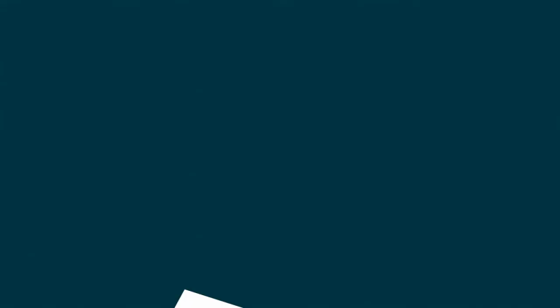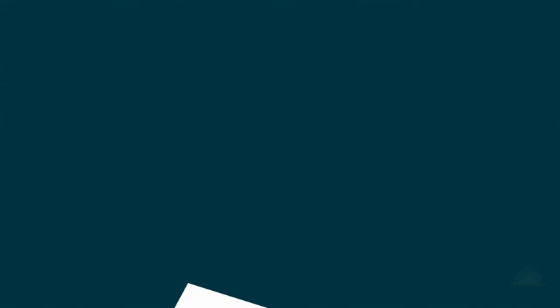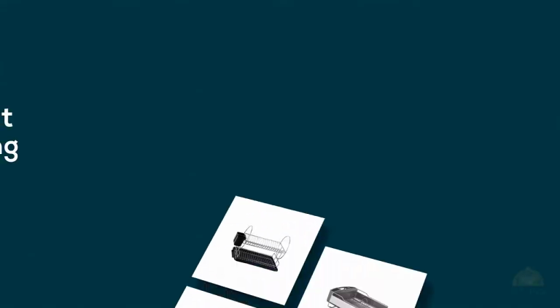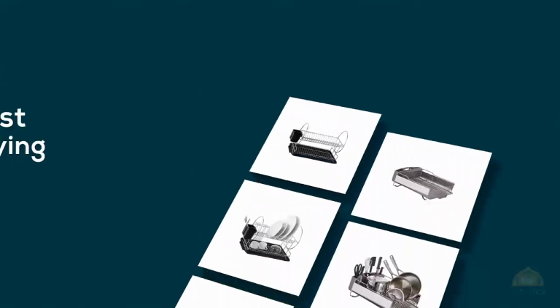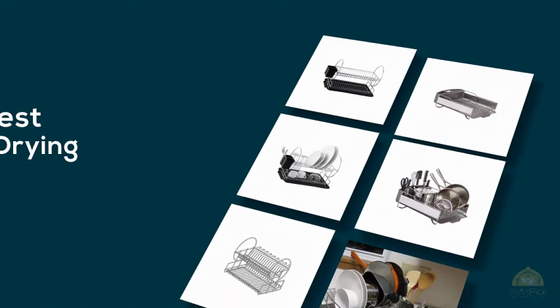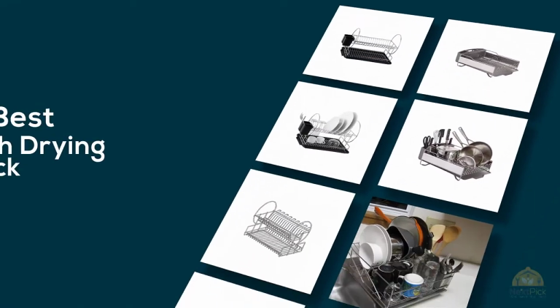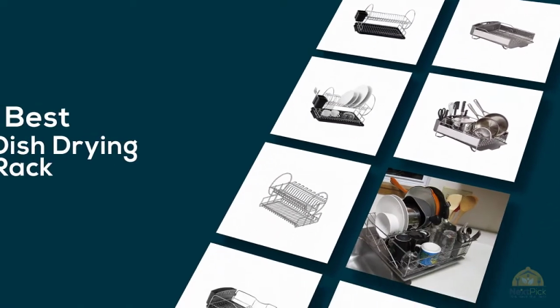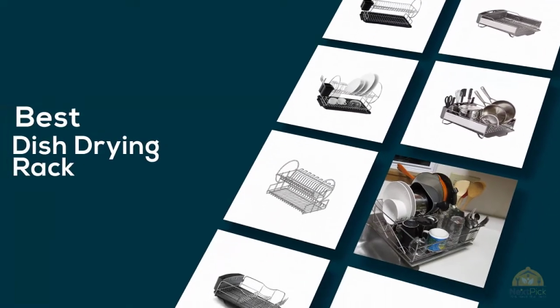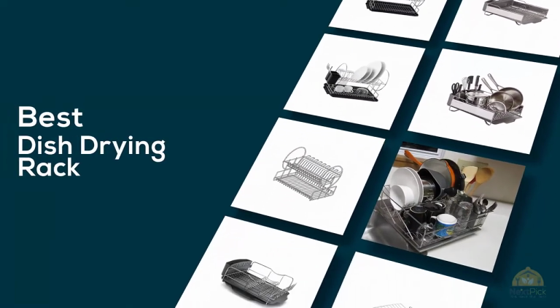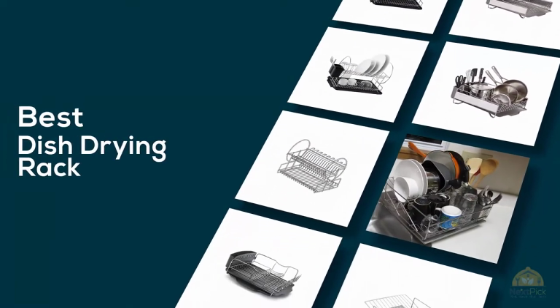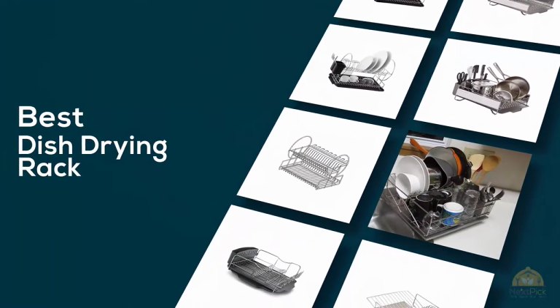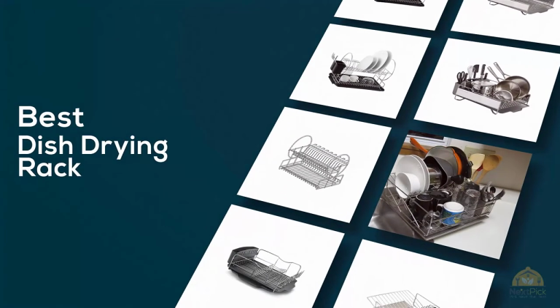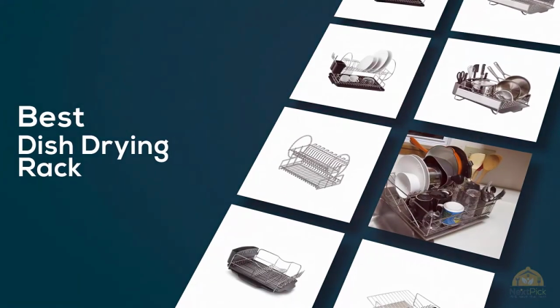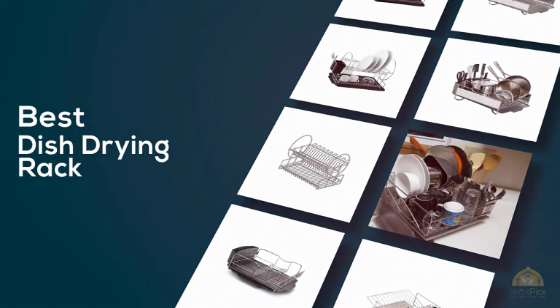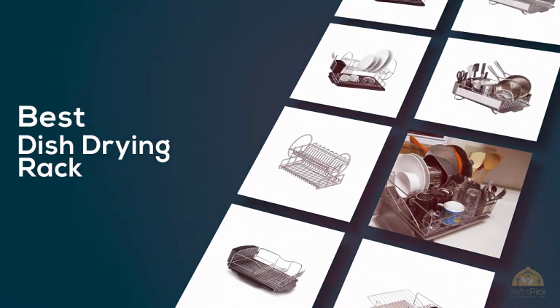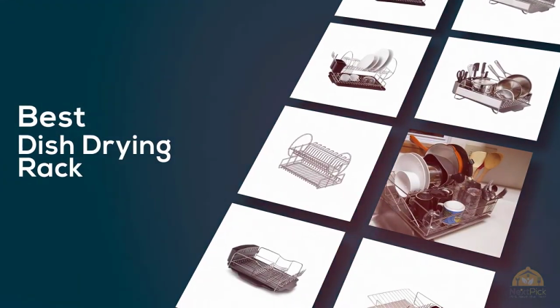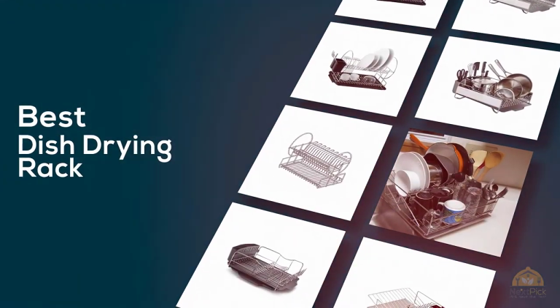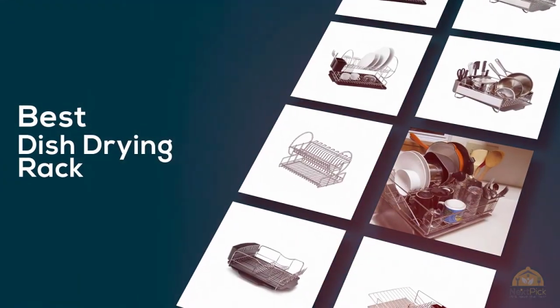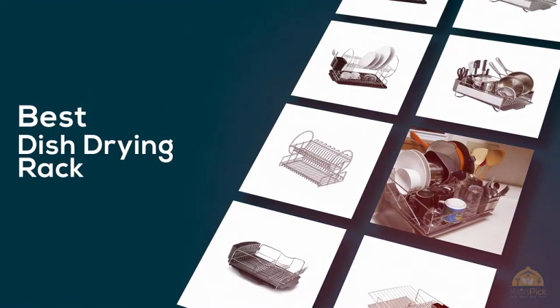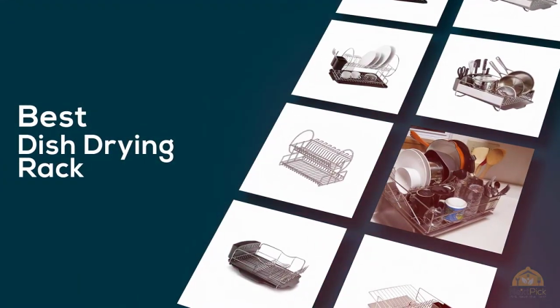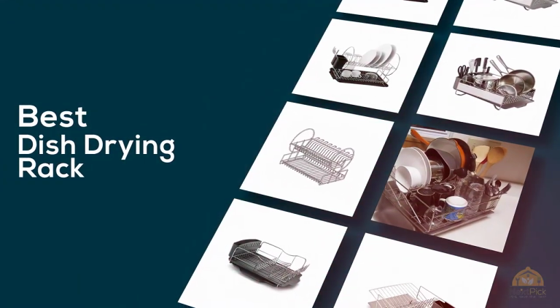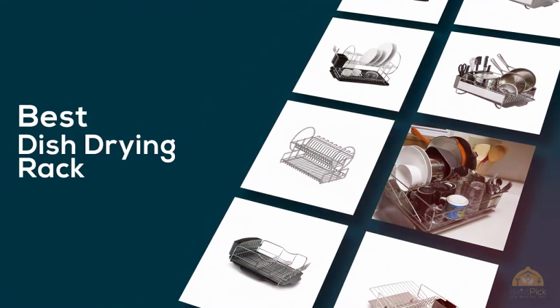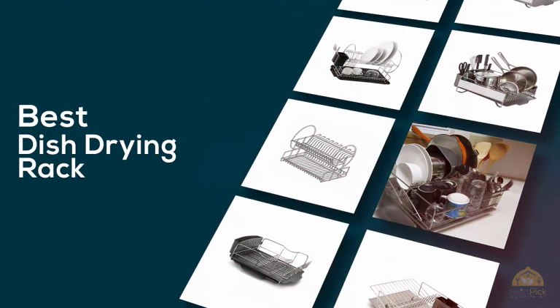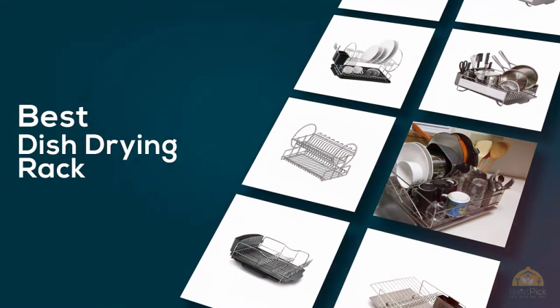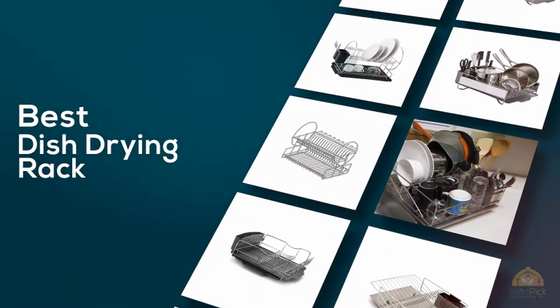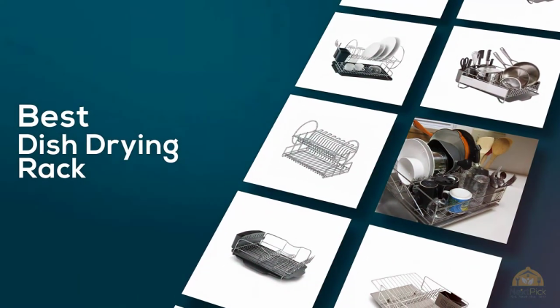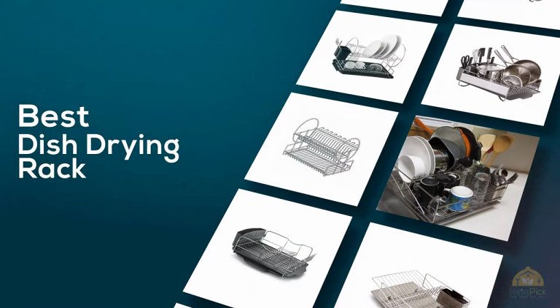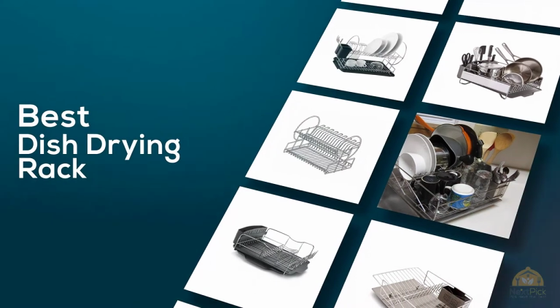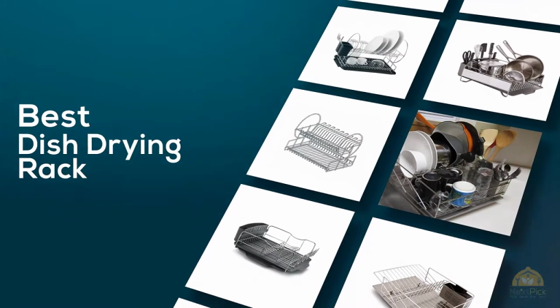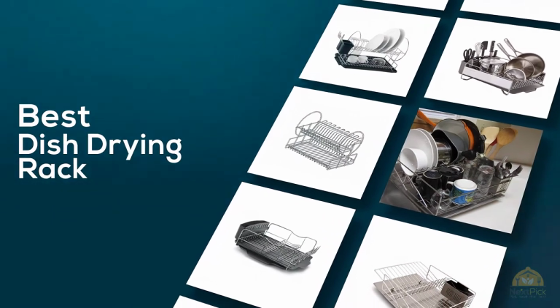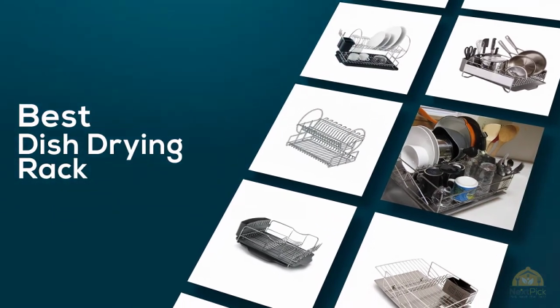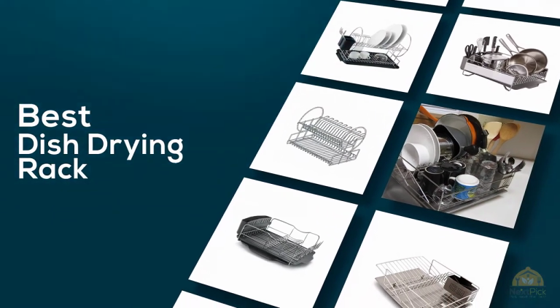If you are looking for the best dish drying rack, here is a collection you have got to see. Let's get started.